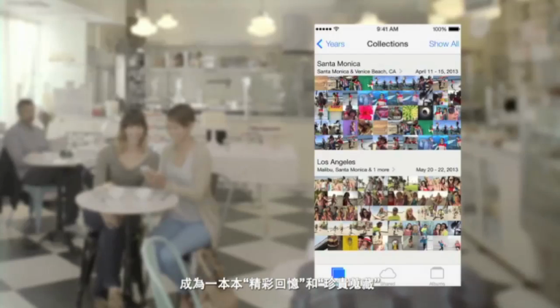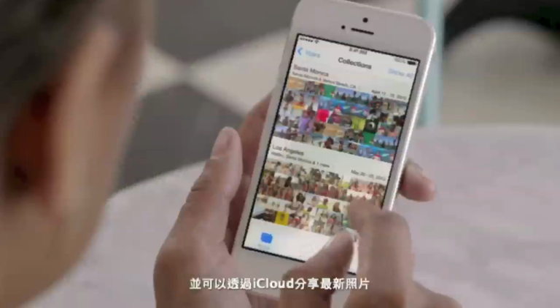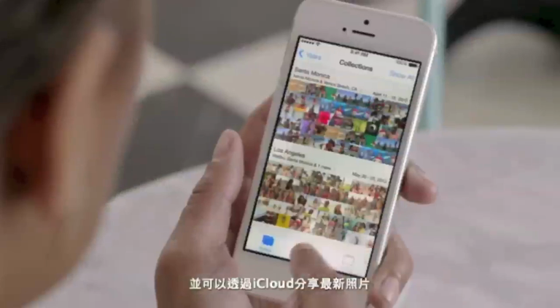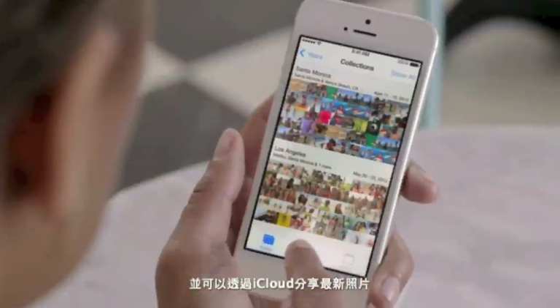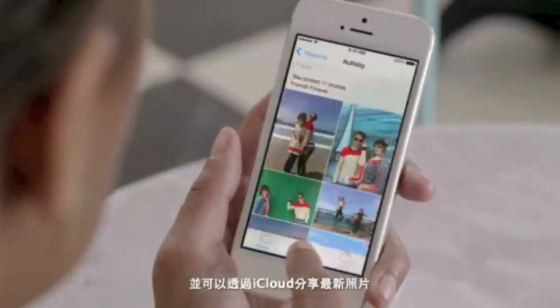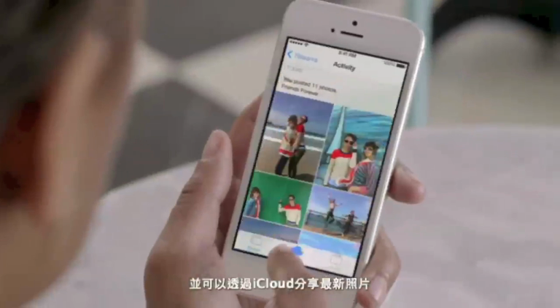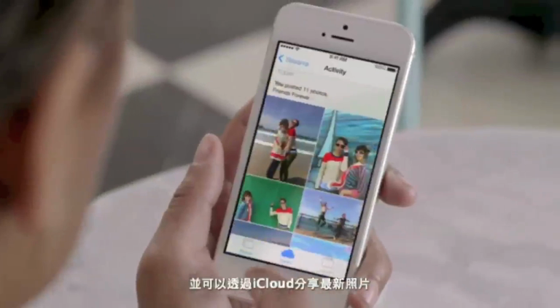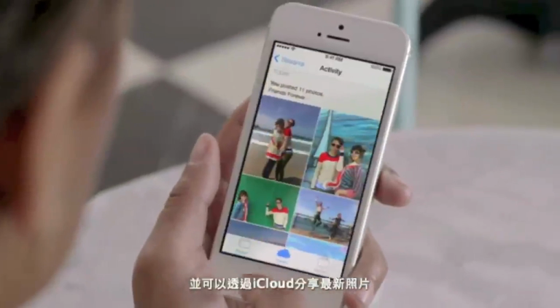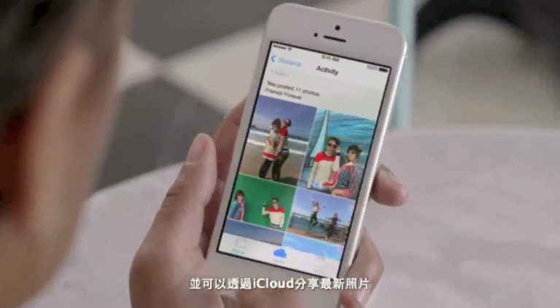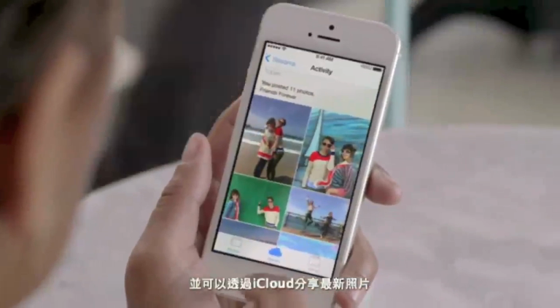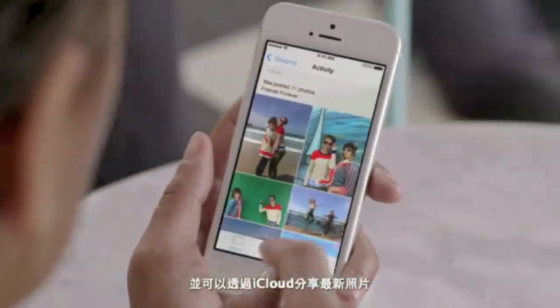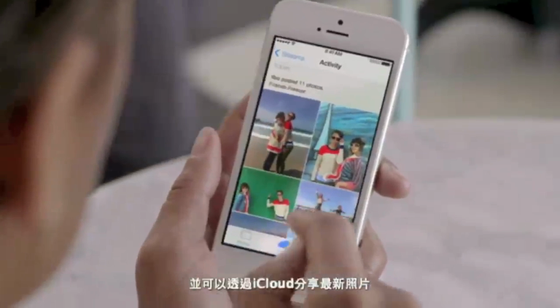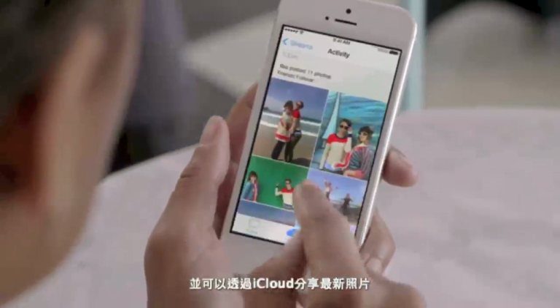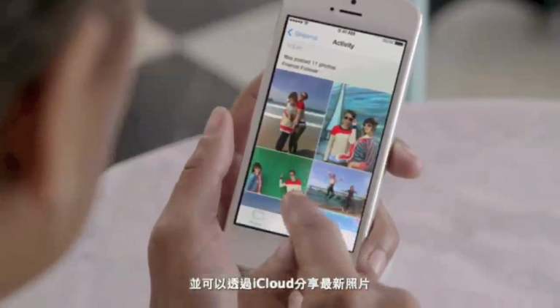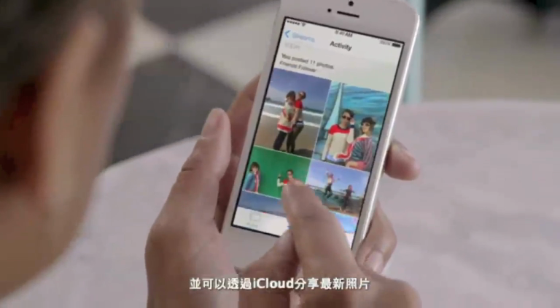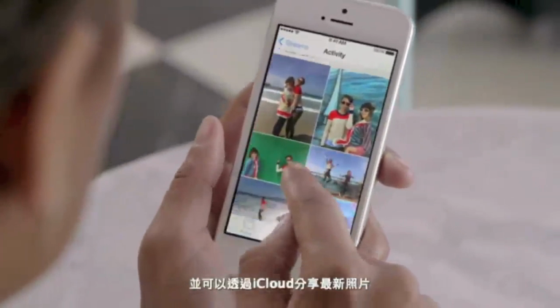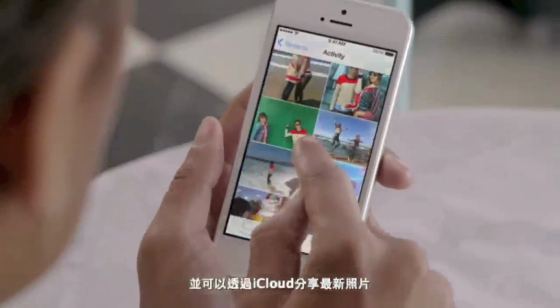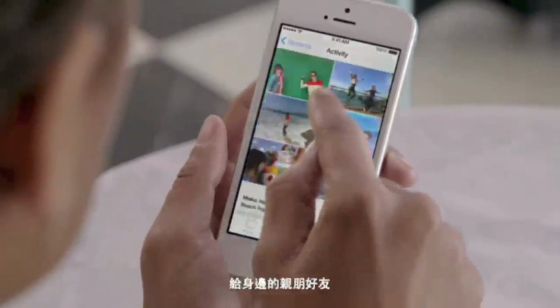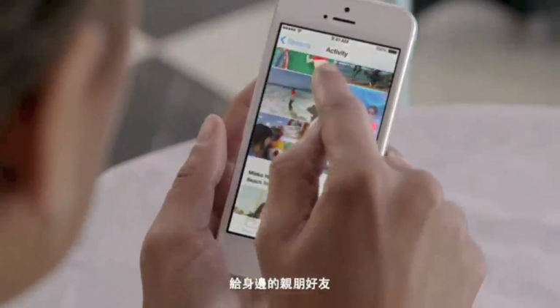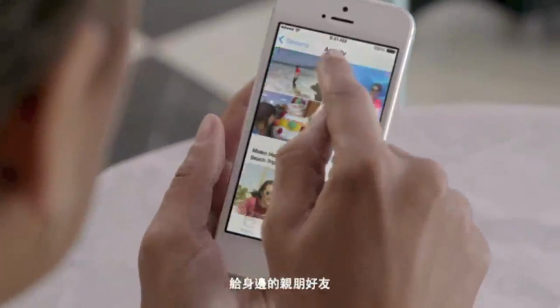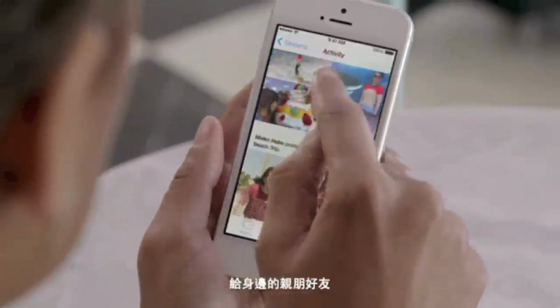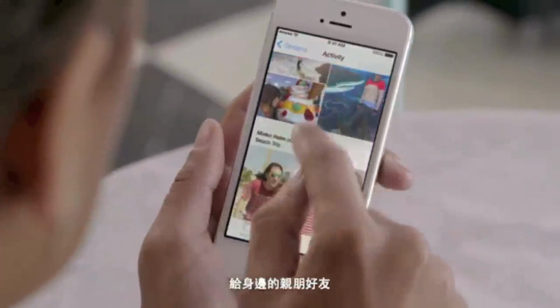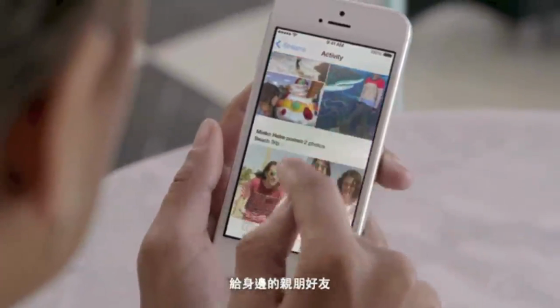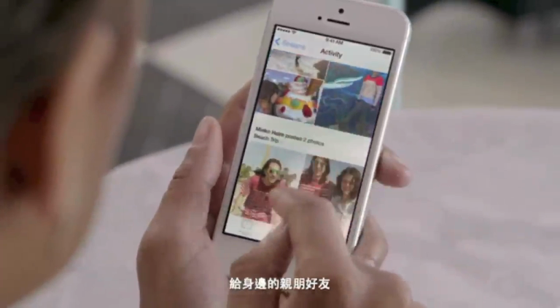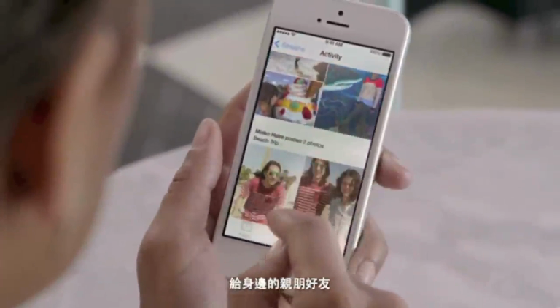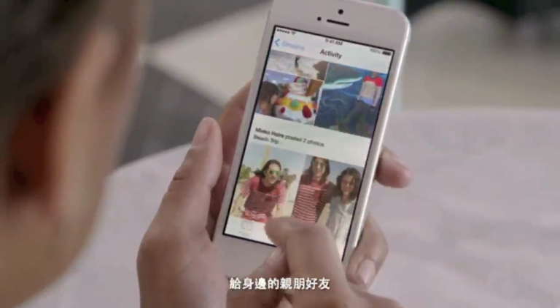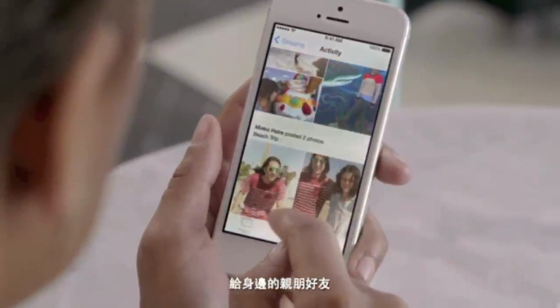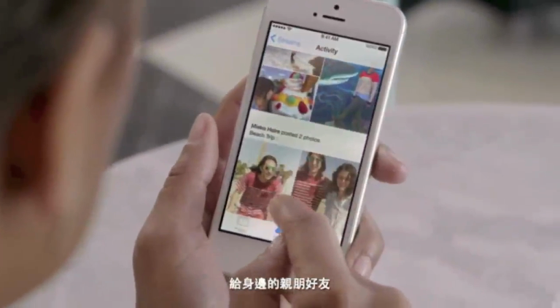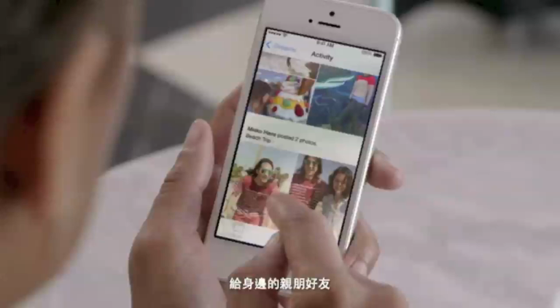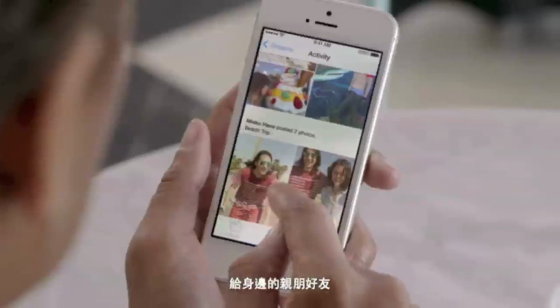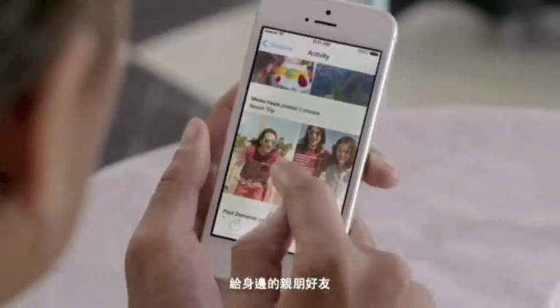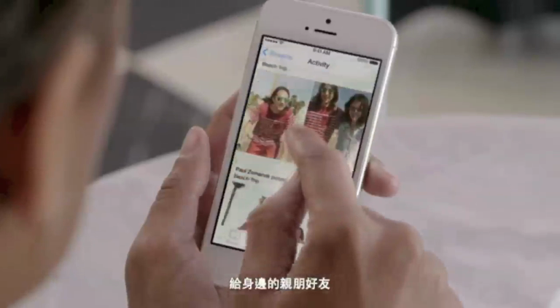And now, with iCloud Photo Sharing, friends and family can contribute their own photos and videos to your shared albums.